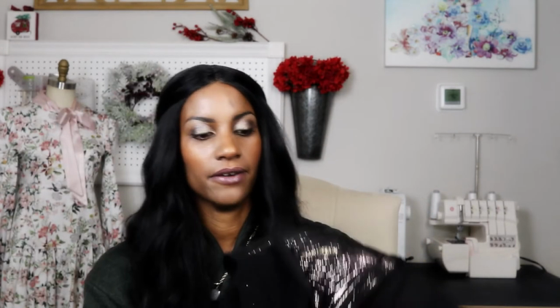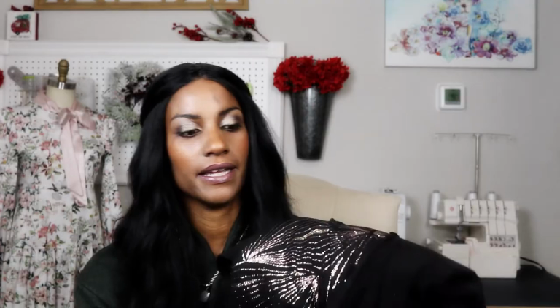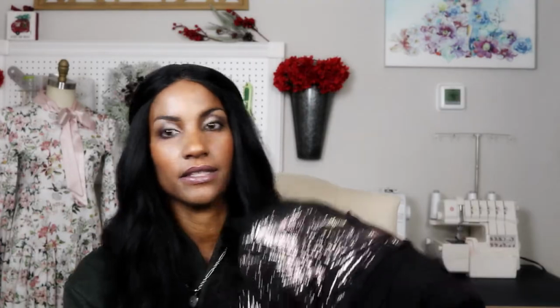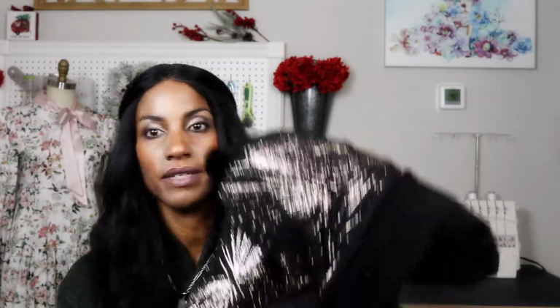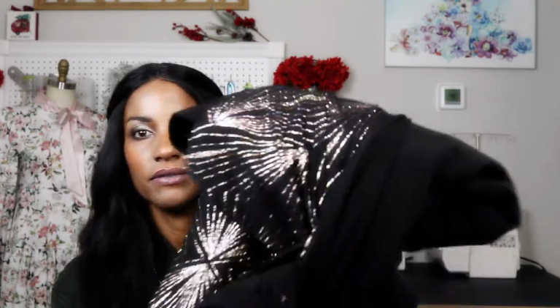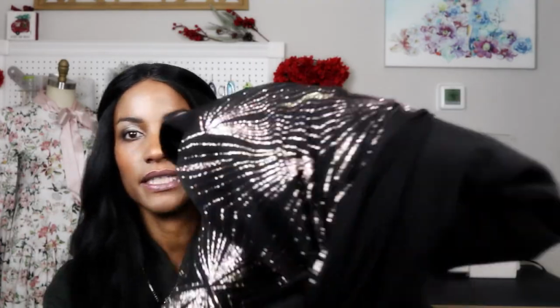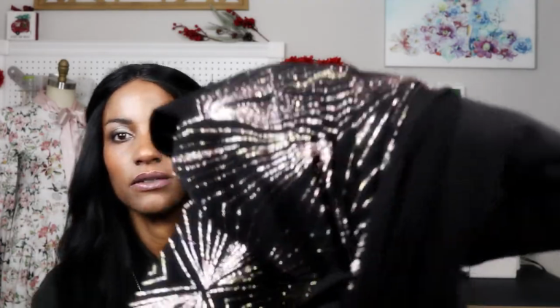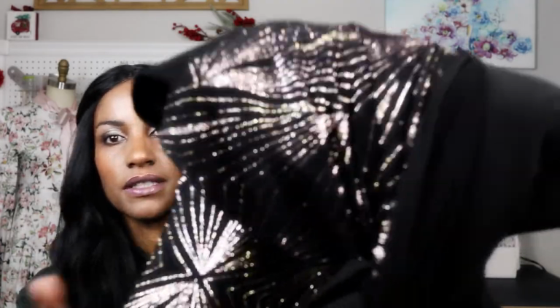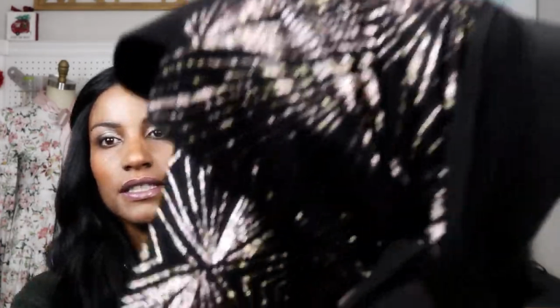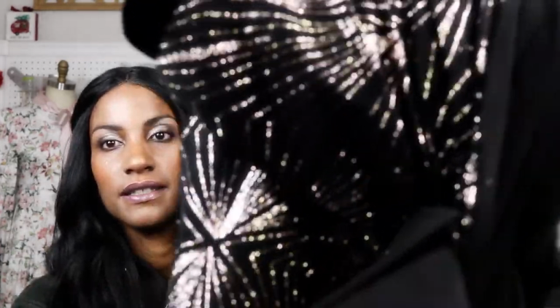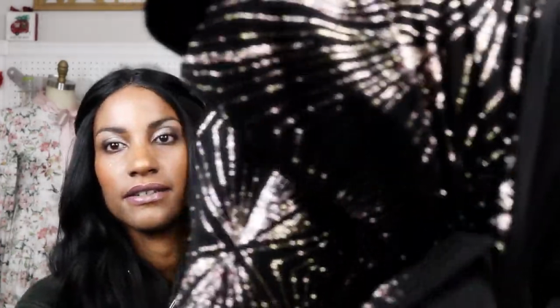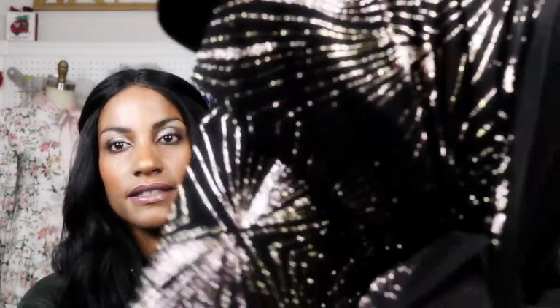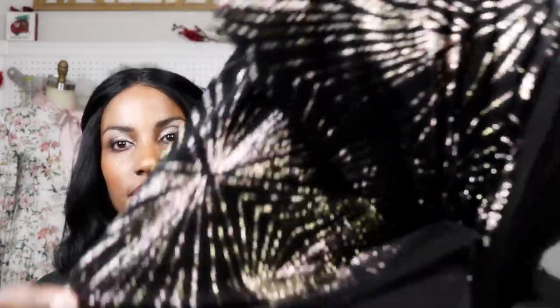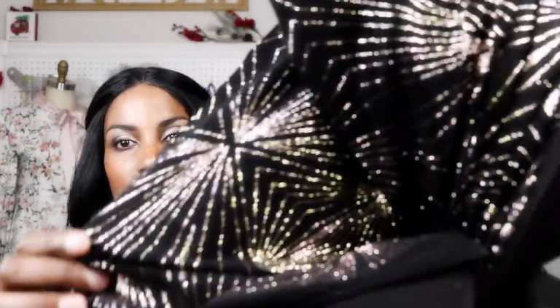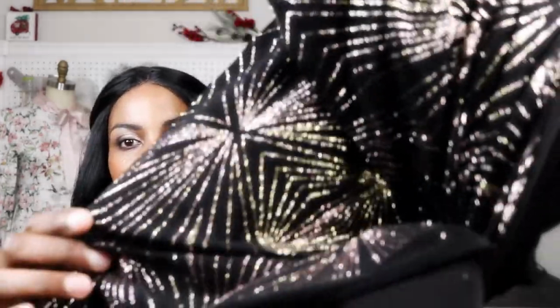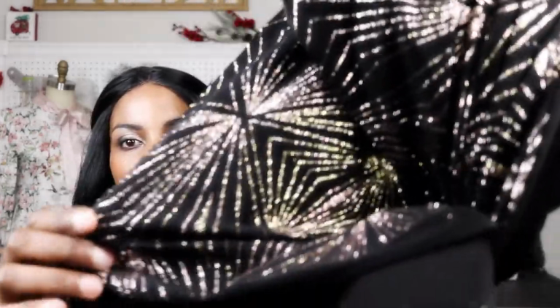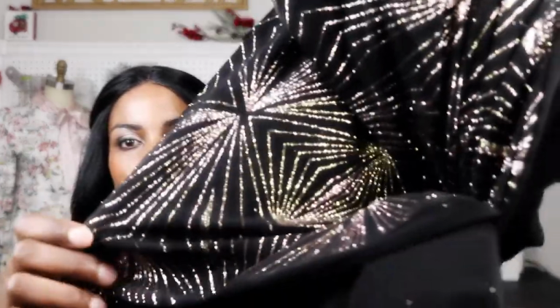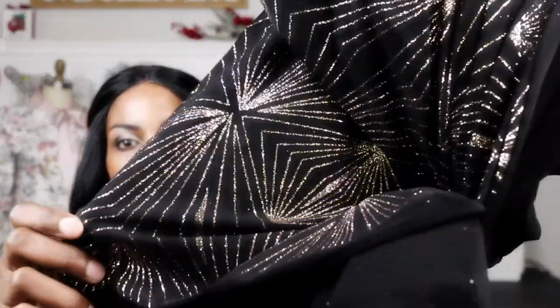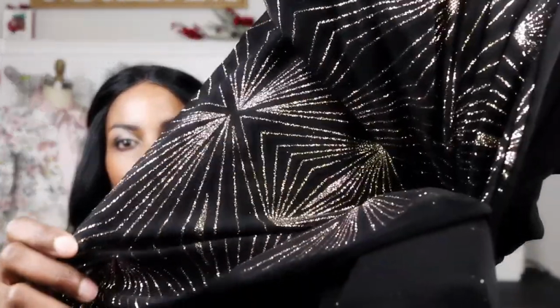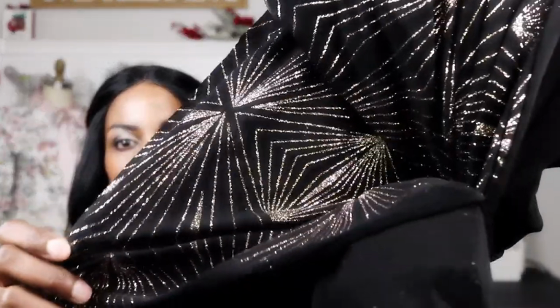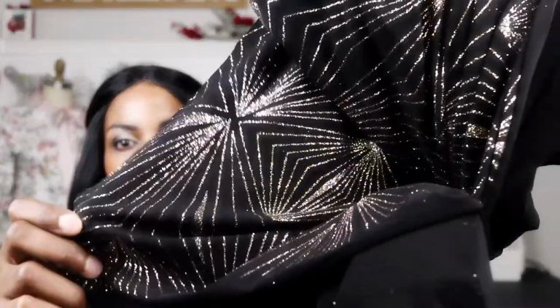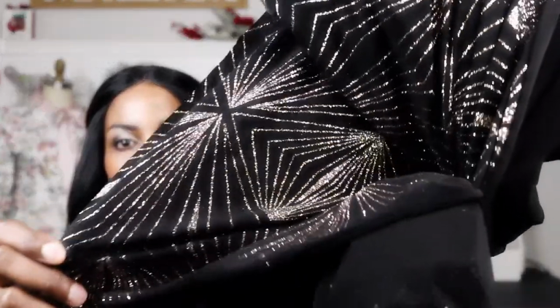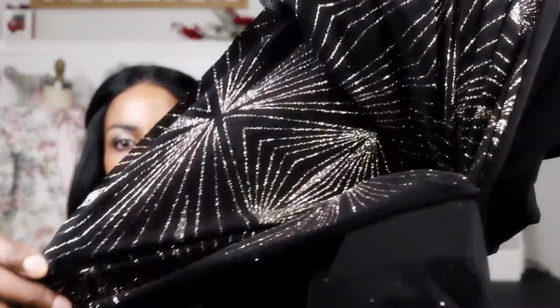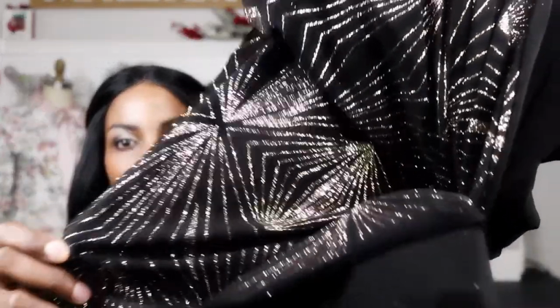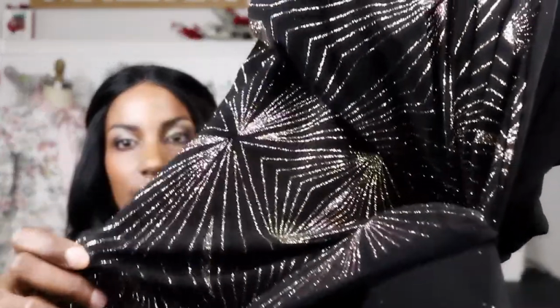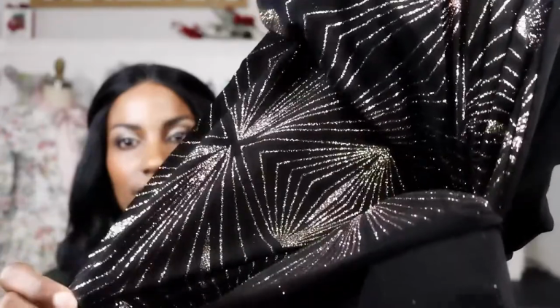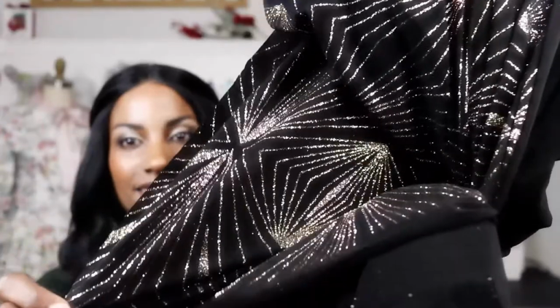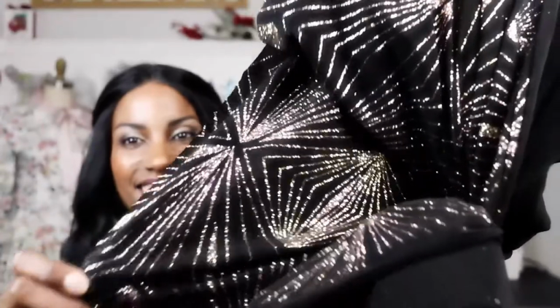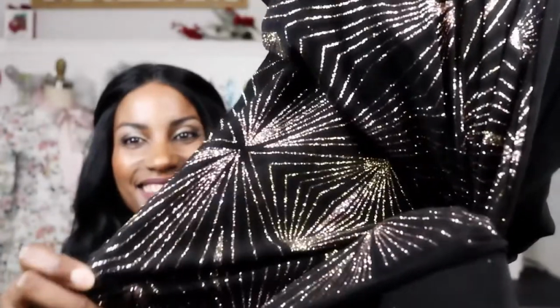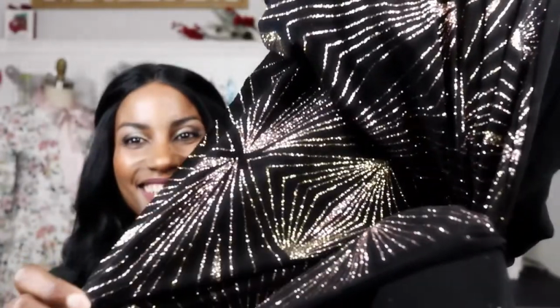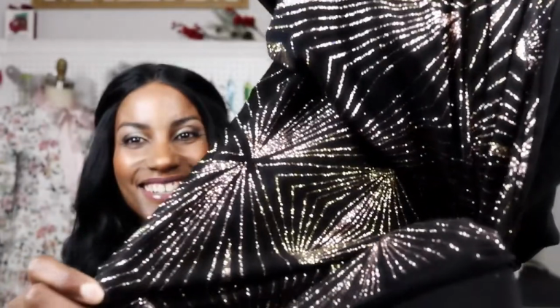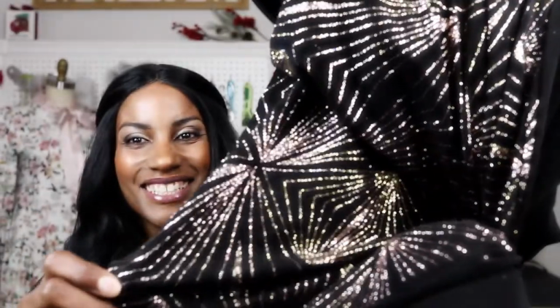Here's the black glitter knit up really, really close. Can you guys see that? Isn't that just beautiful?